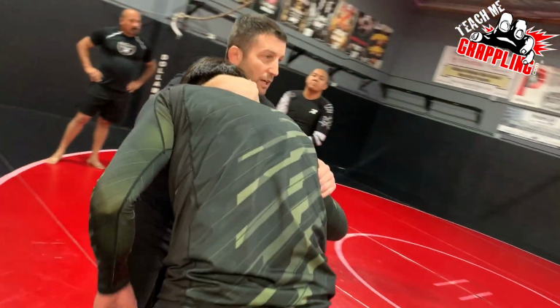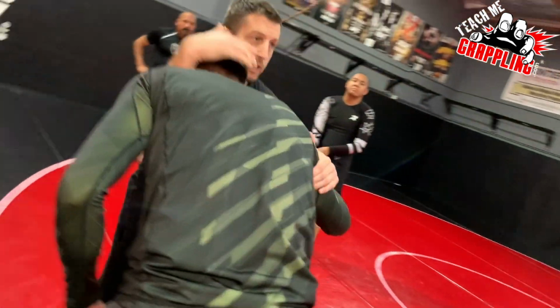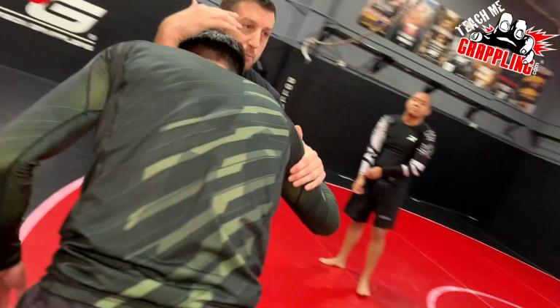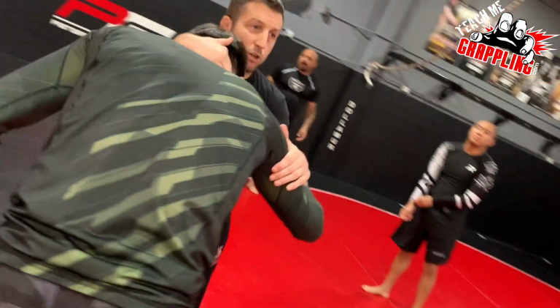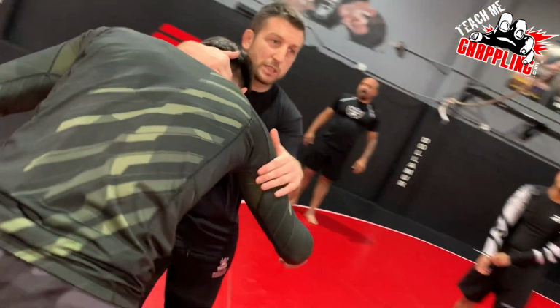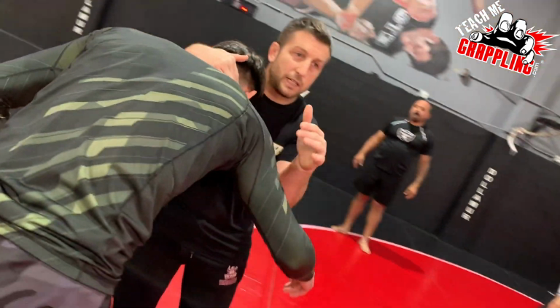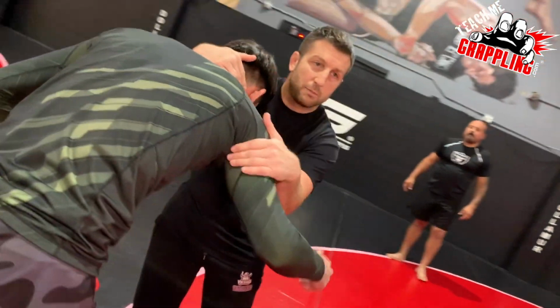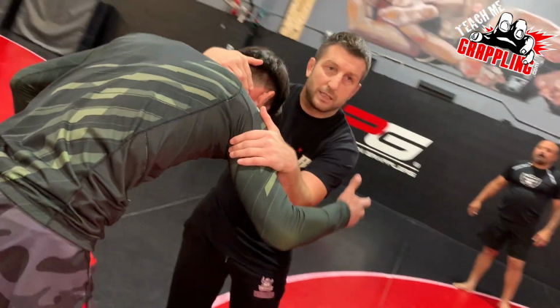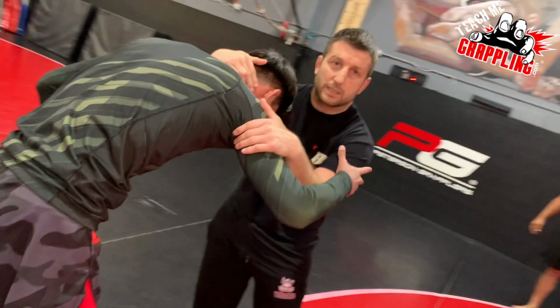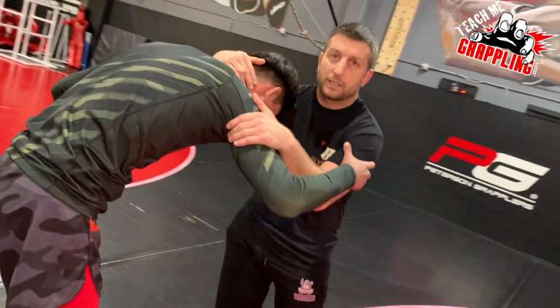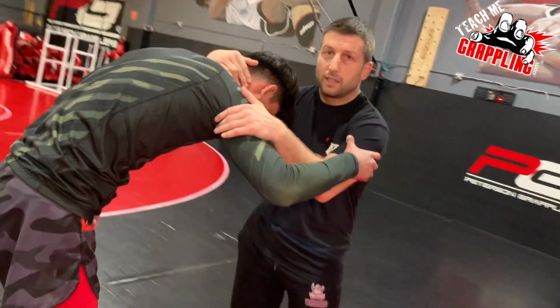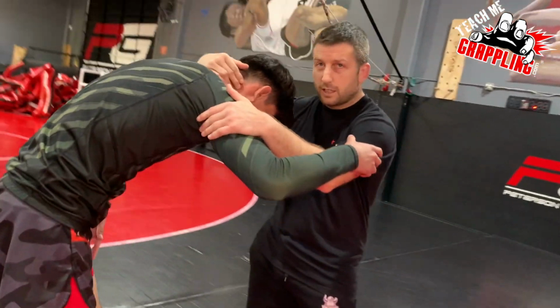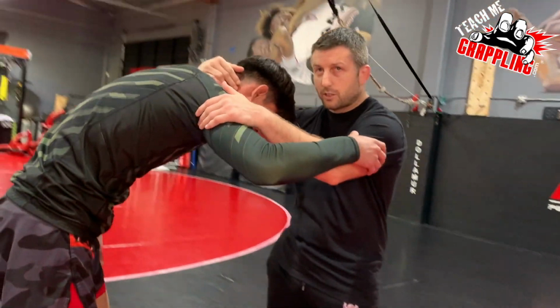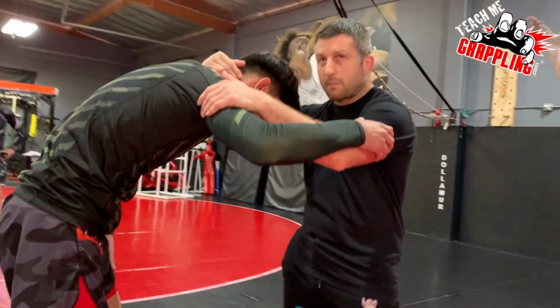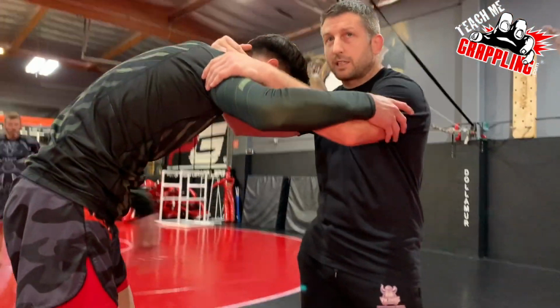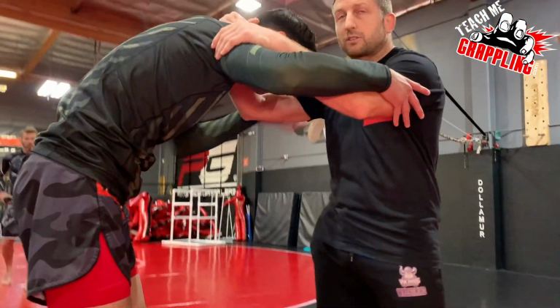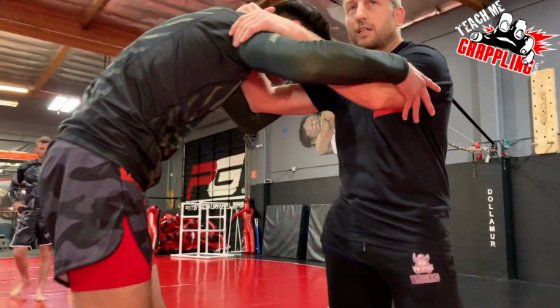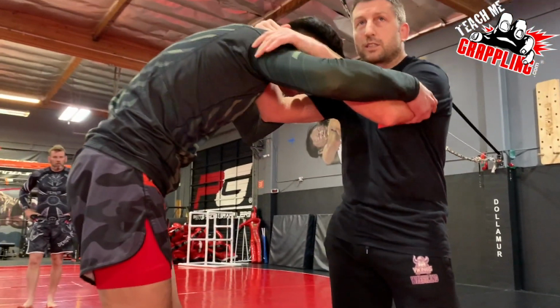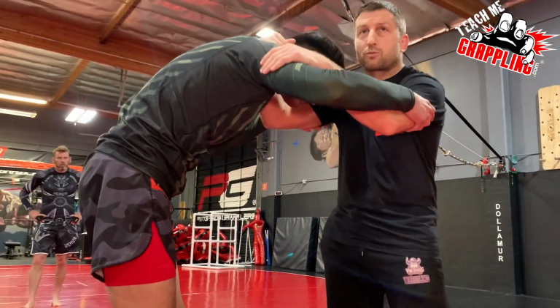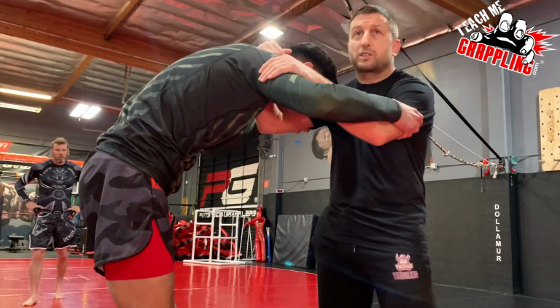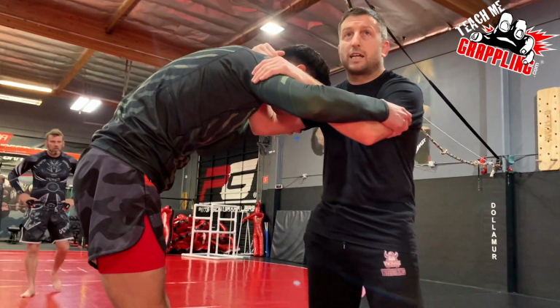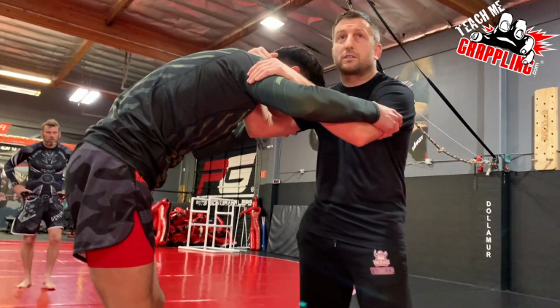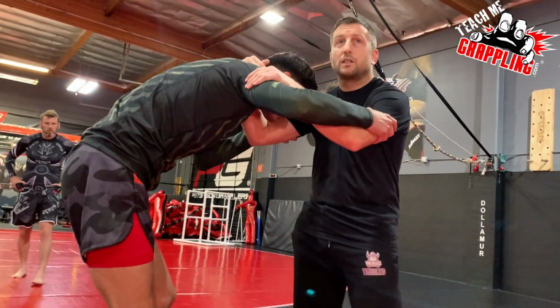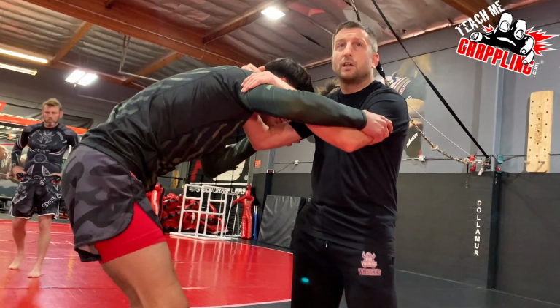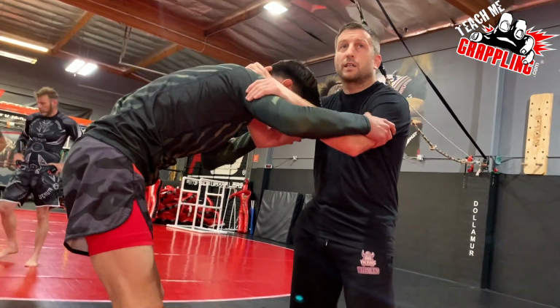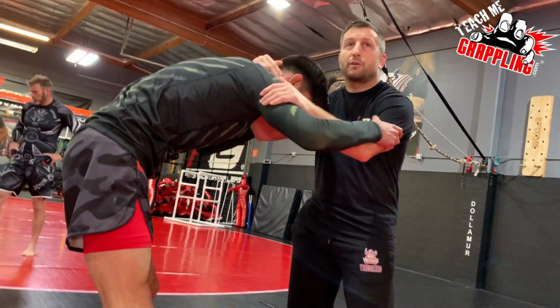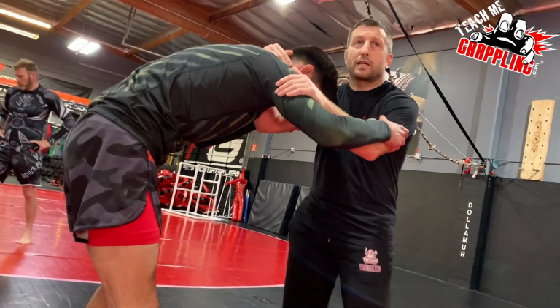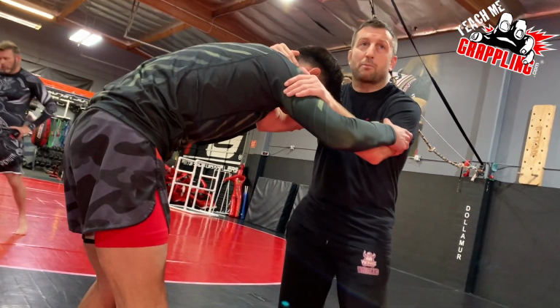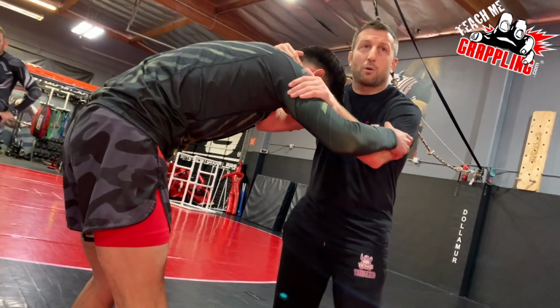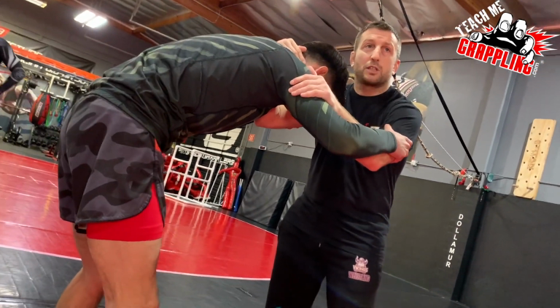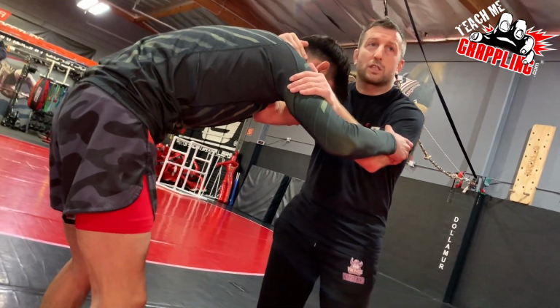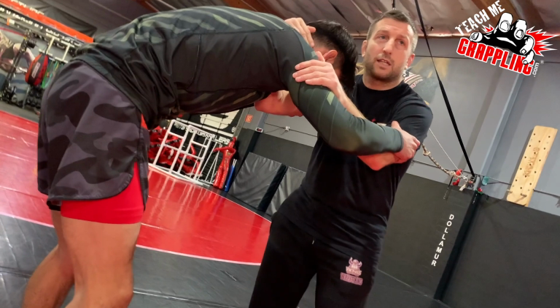I get my collar tie and my inside, he's going to grab me on the outside, he's going to square stance. Recap of what we just did.